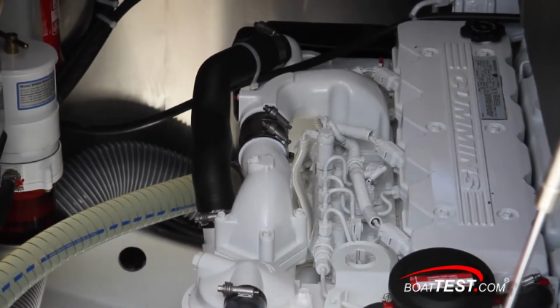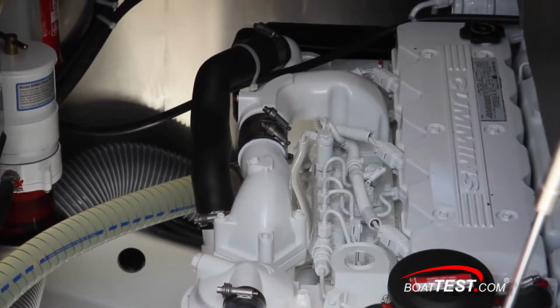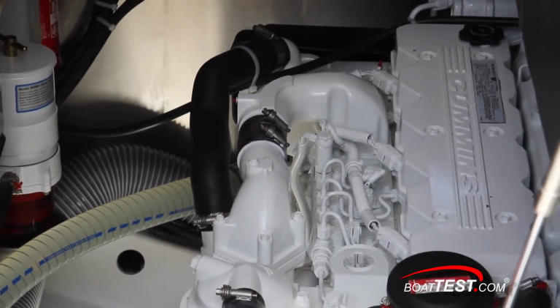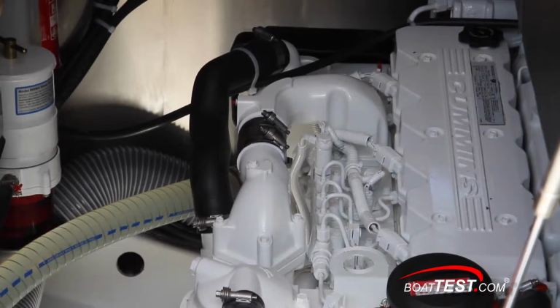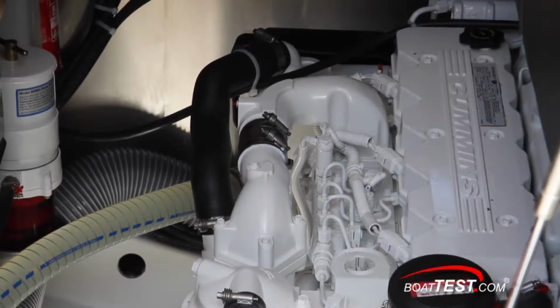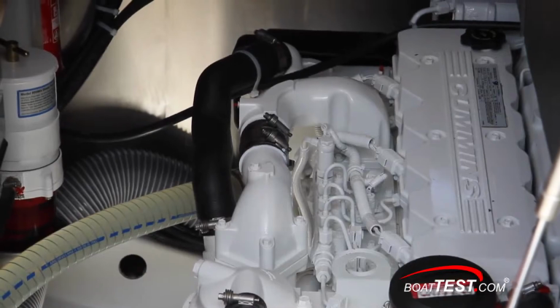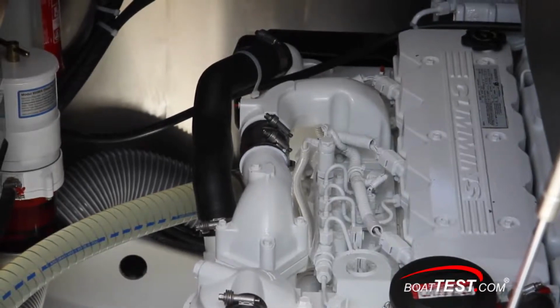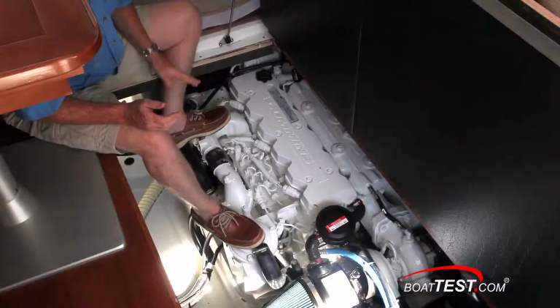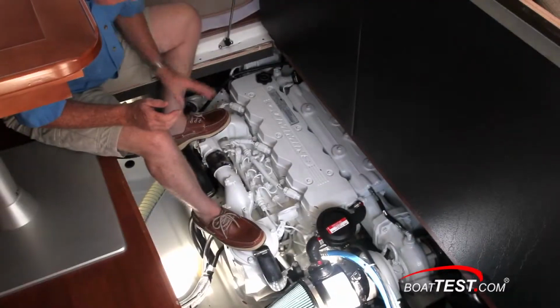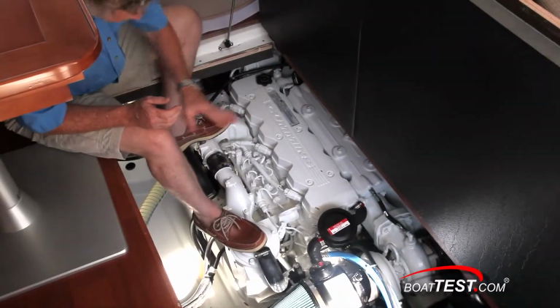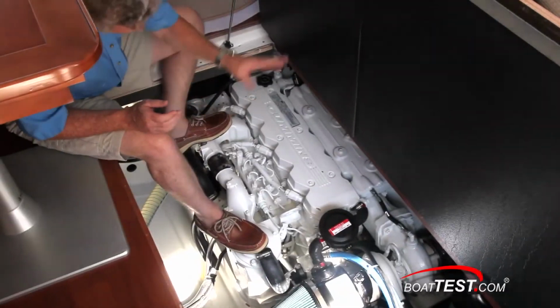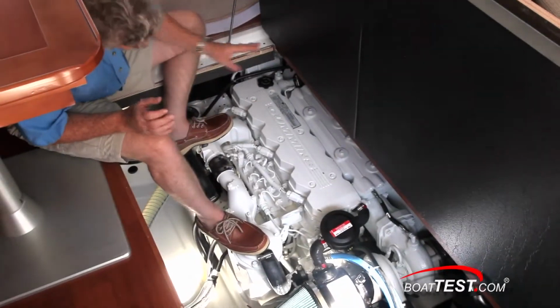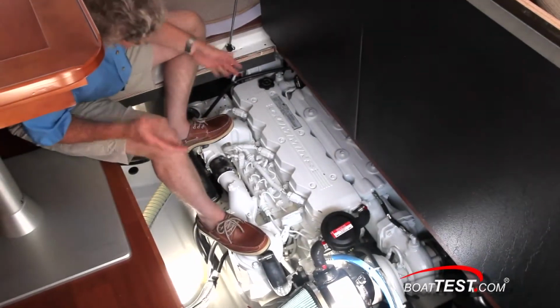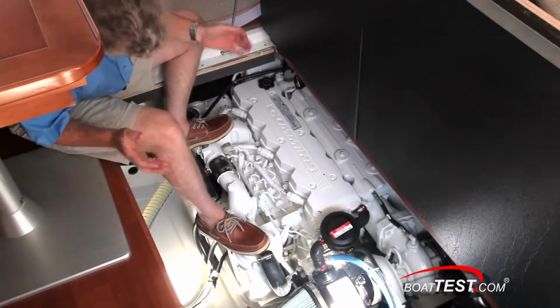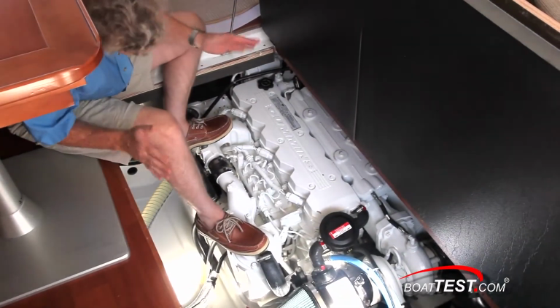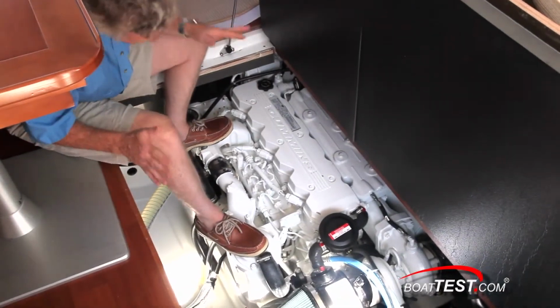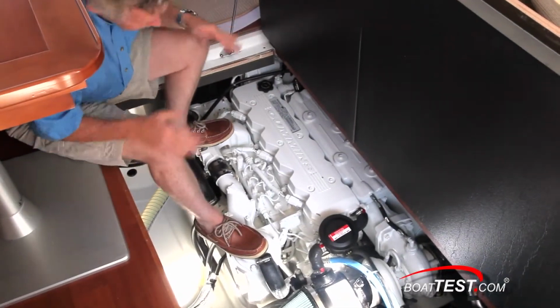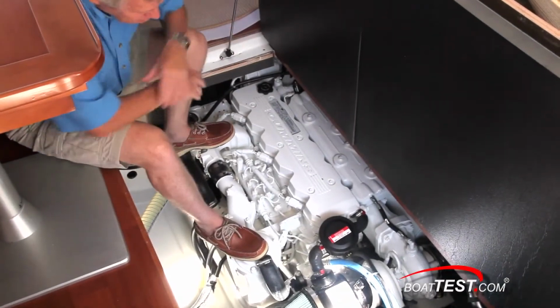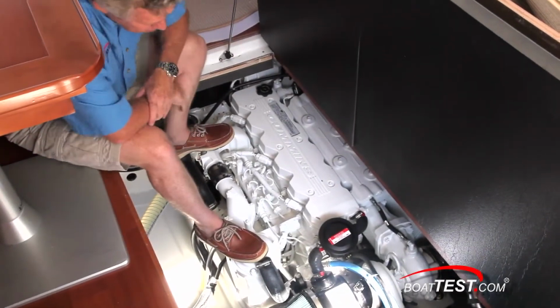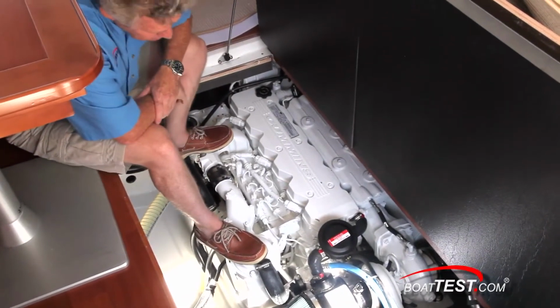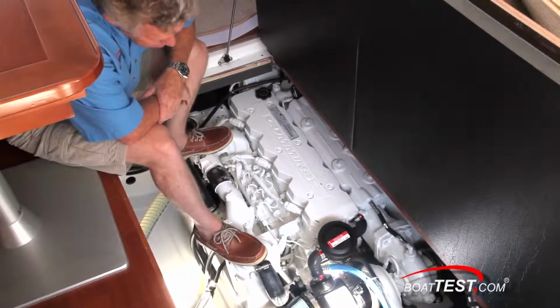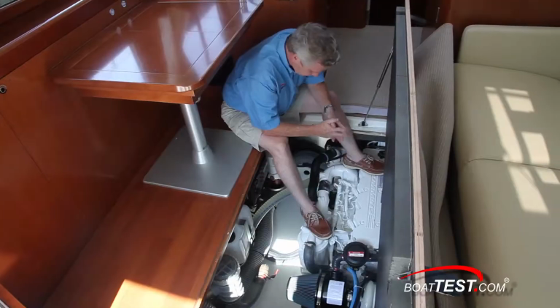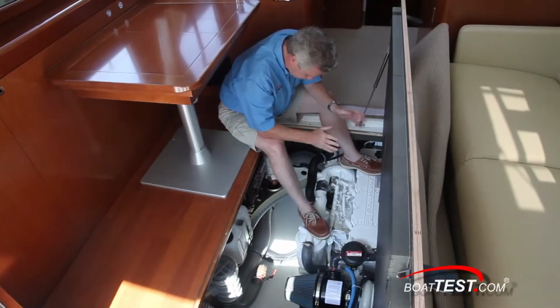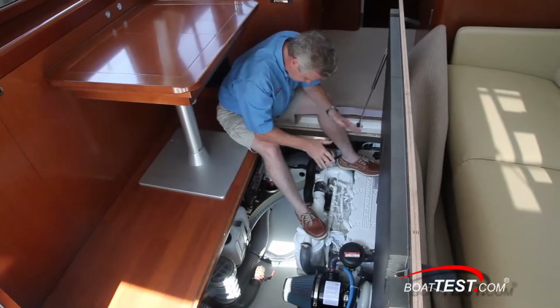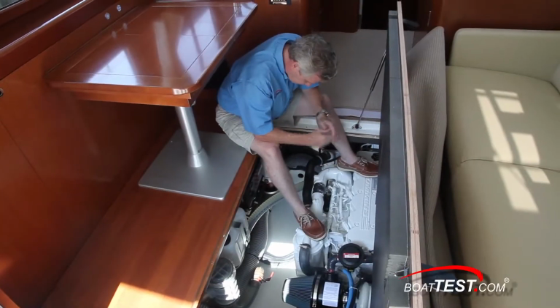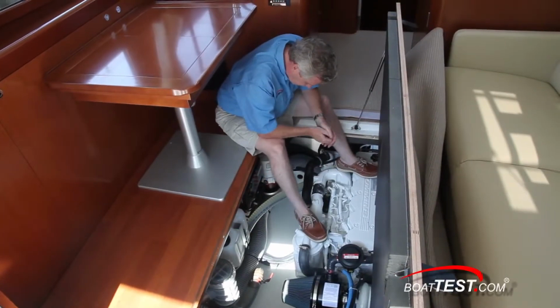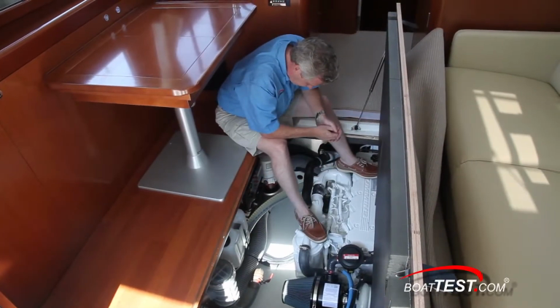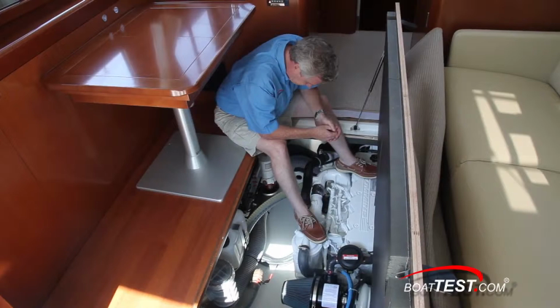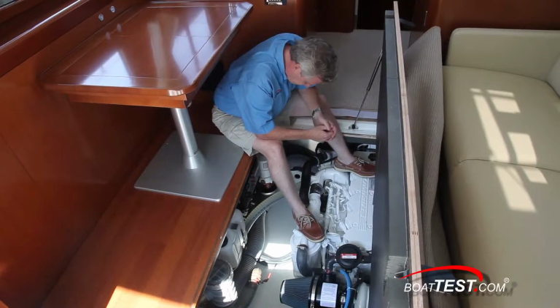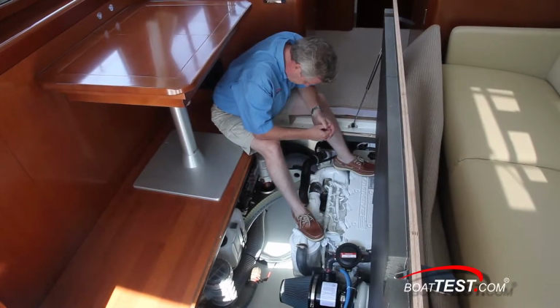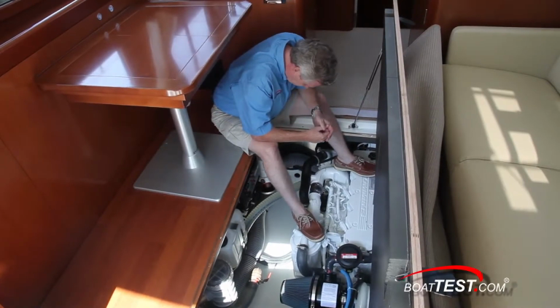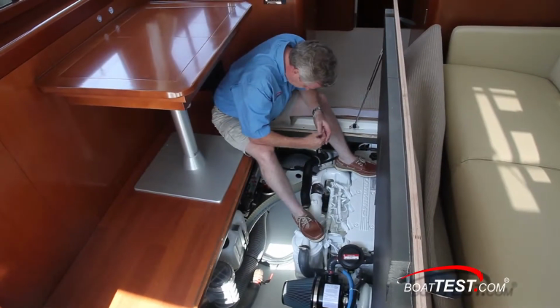It's not too cramped and I've got enough room to get around to do general maintenance. The port side bulkhead houses the major components.